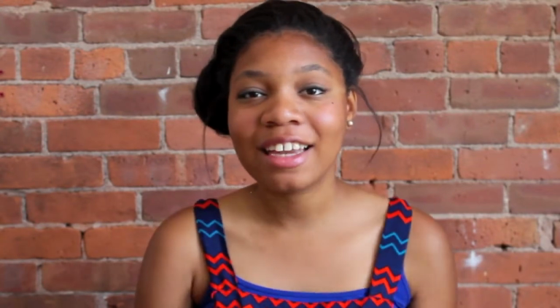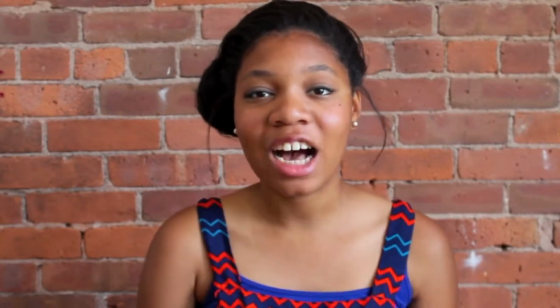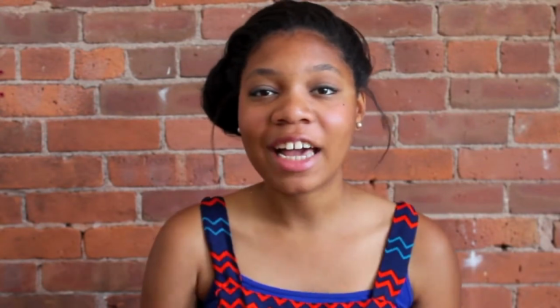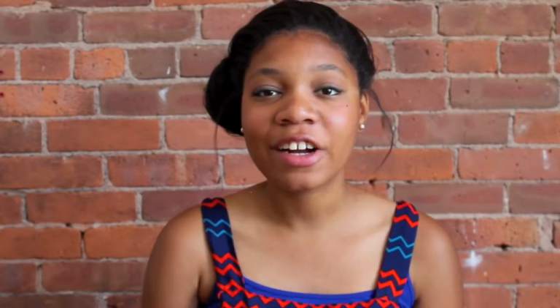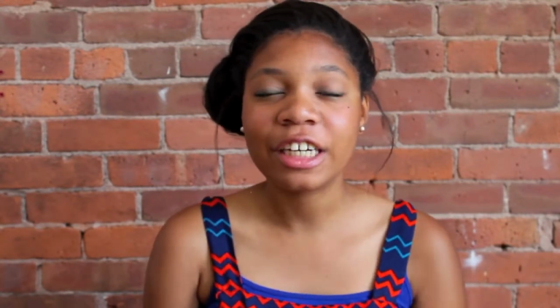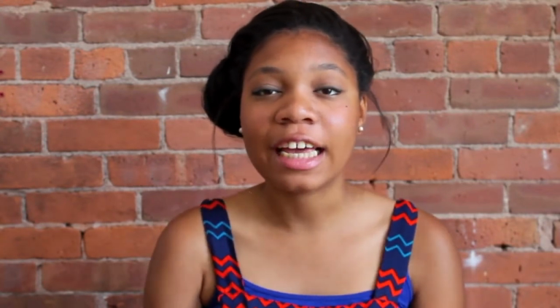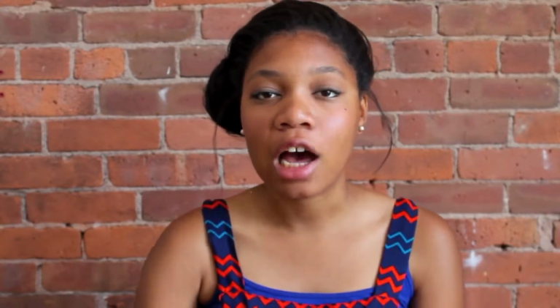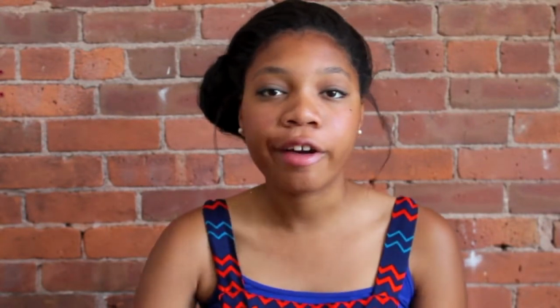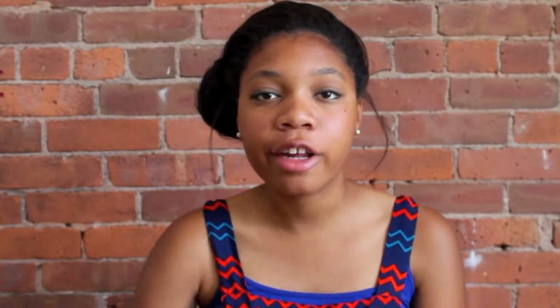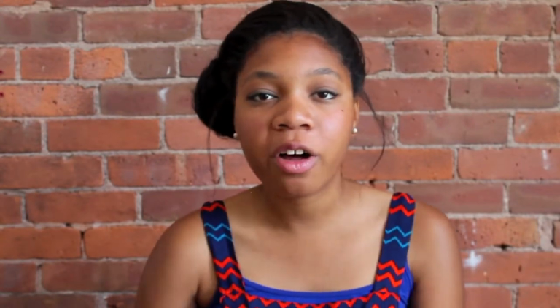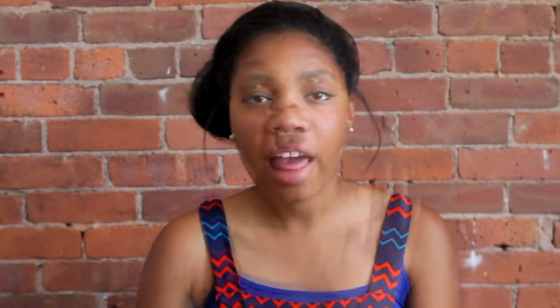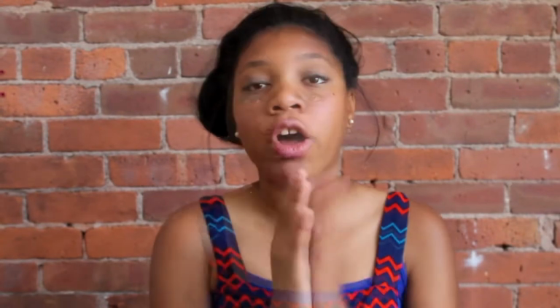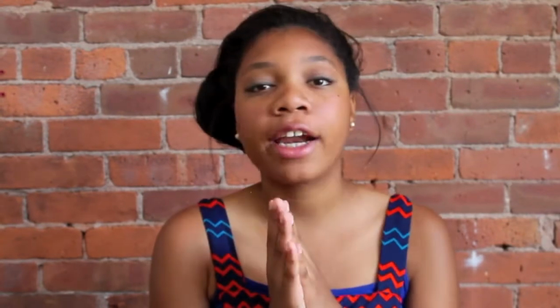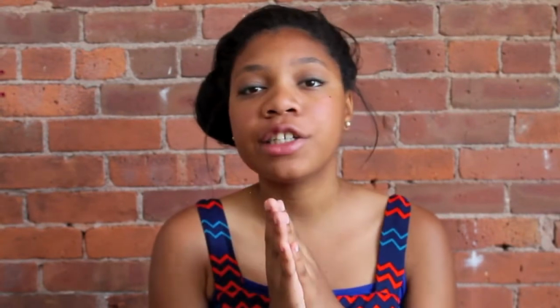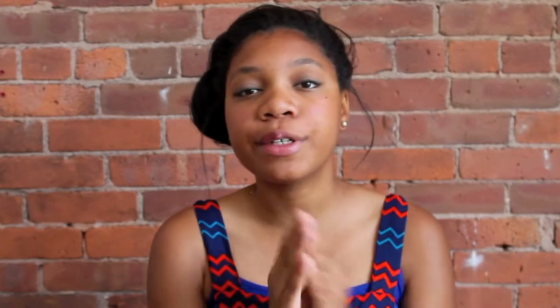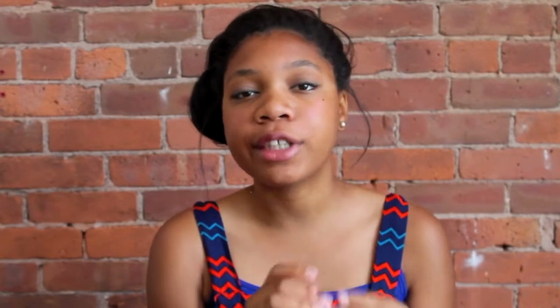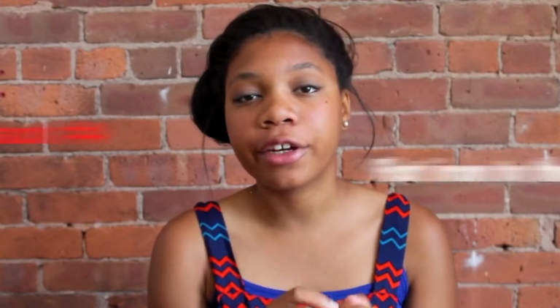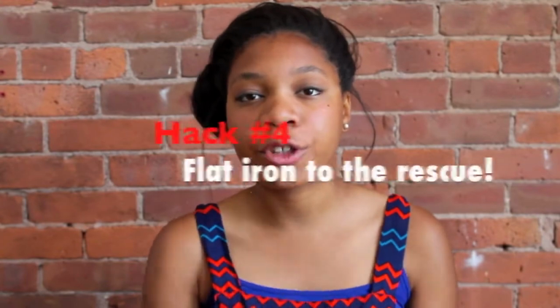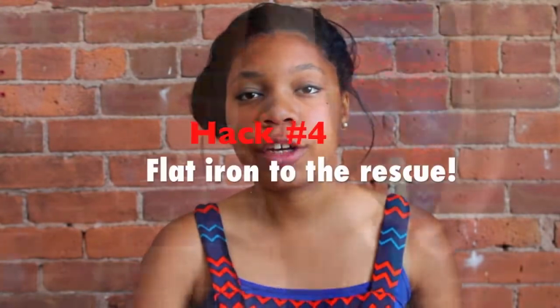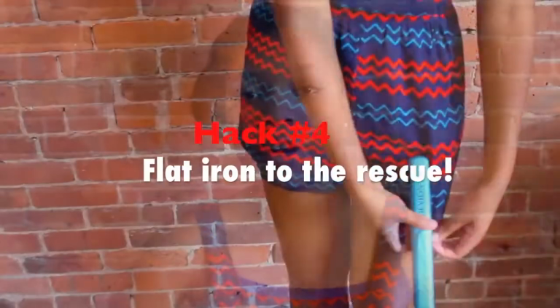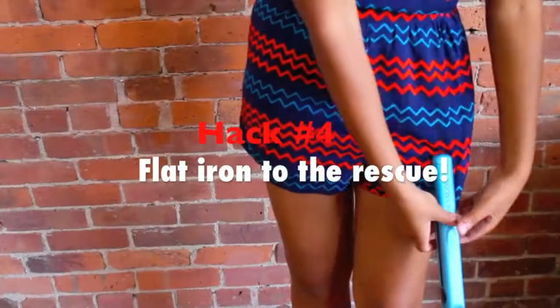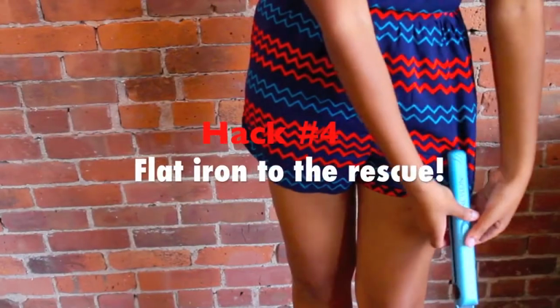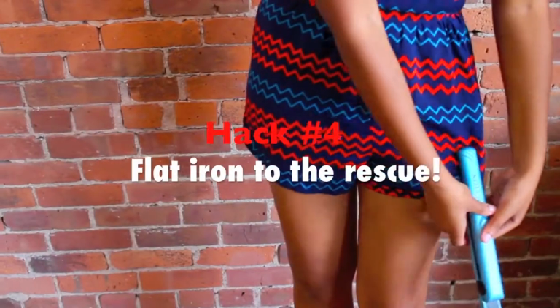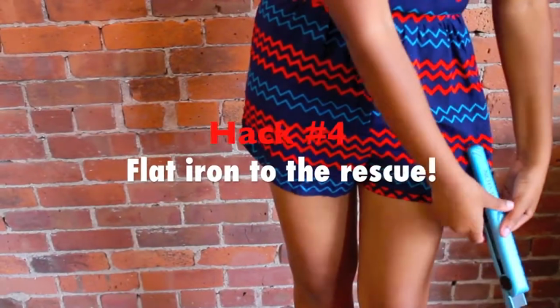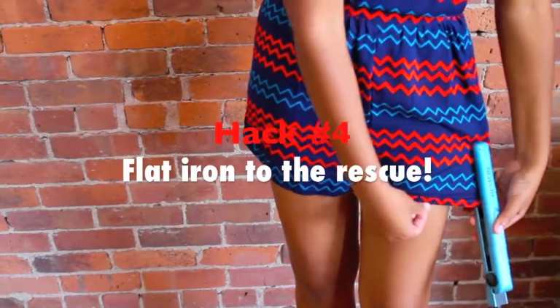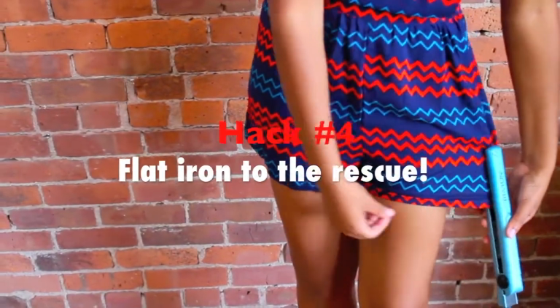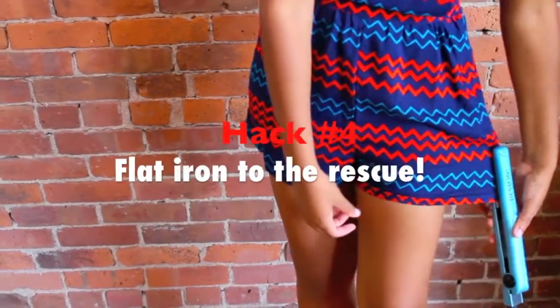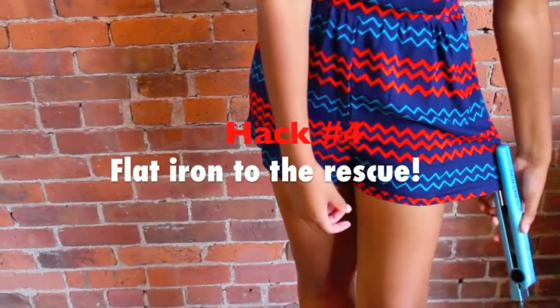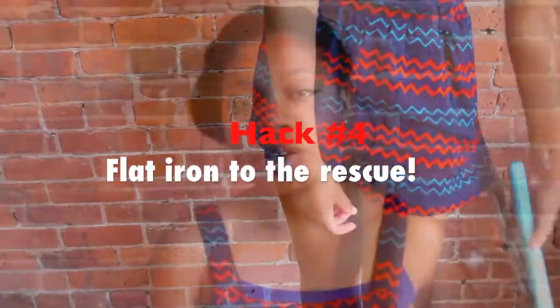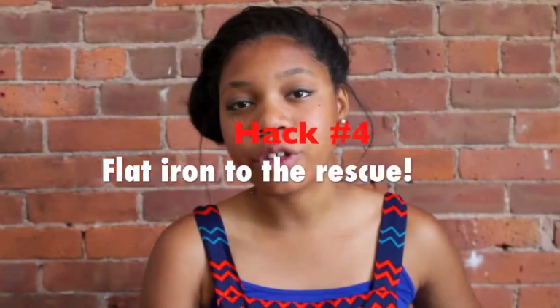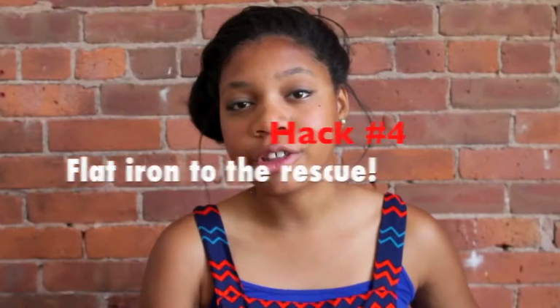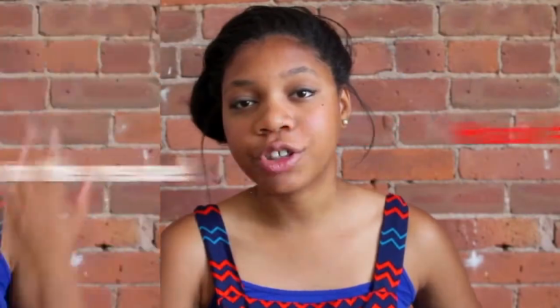Hack number 4 is when you have wrinkles in your clothes and you don't have time to get an iron. All you have to do is take your hair straightener and quickly iron out the wrinkles on your shirt.